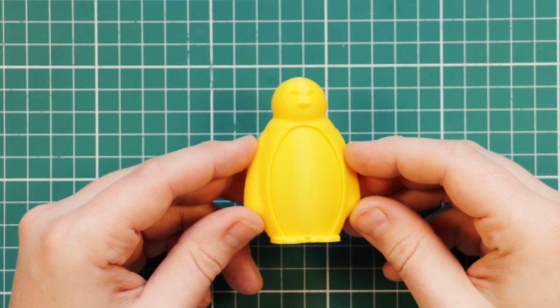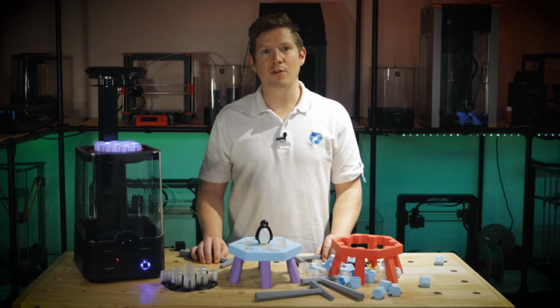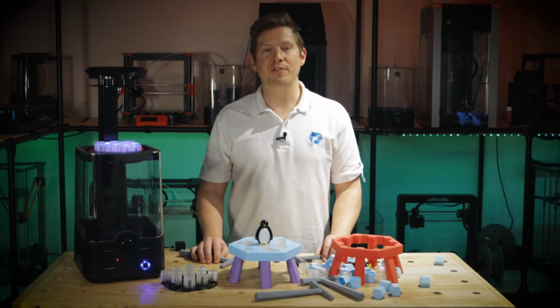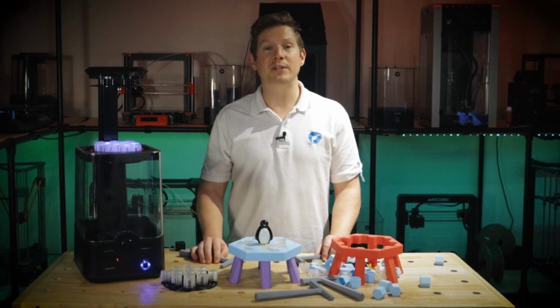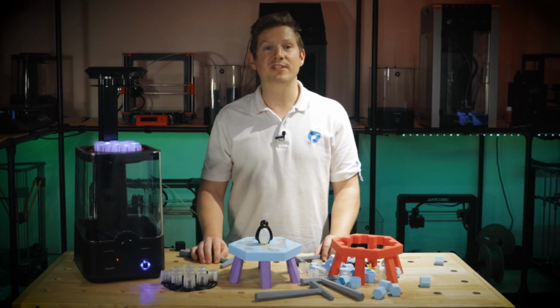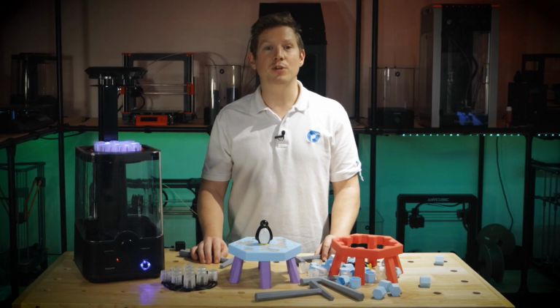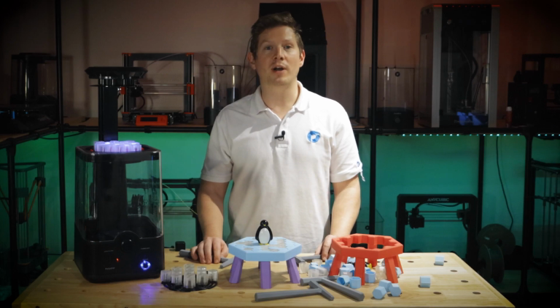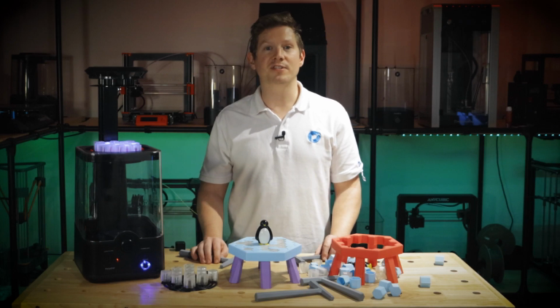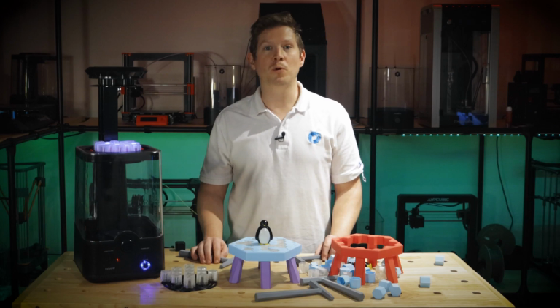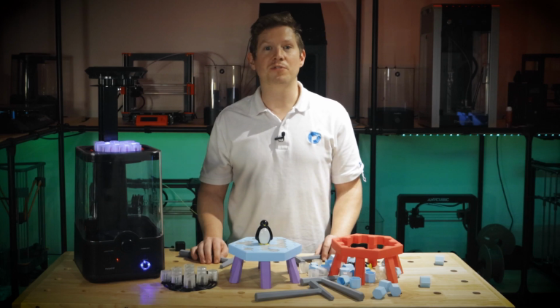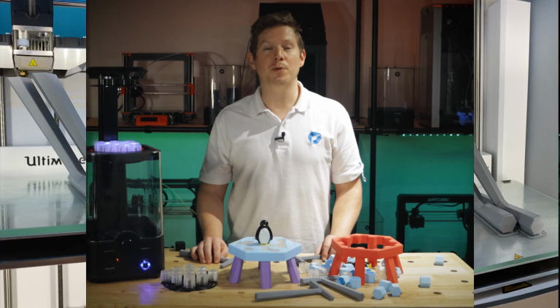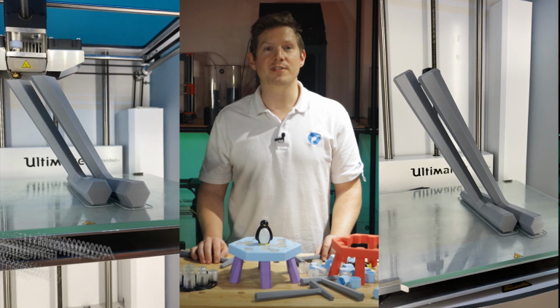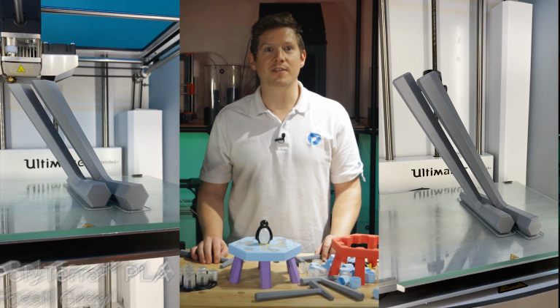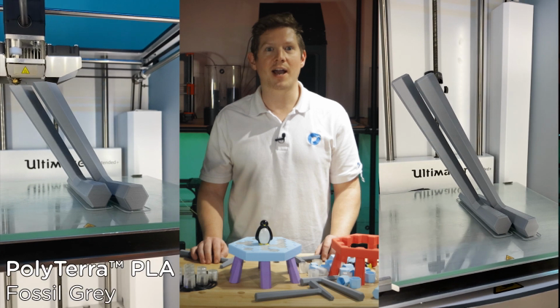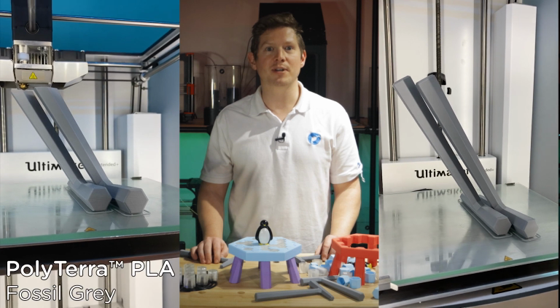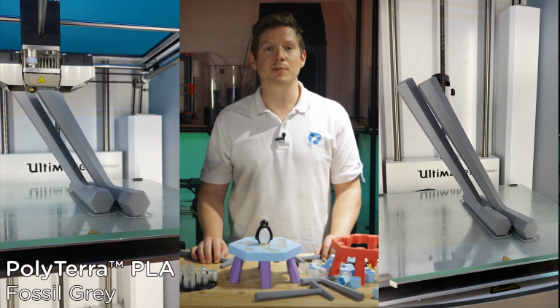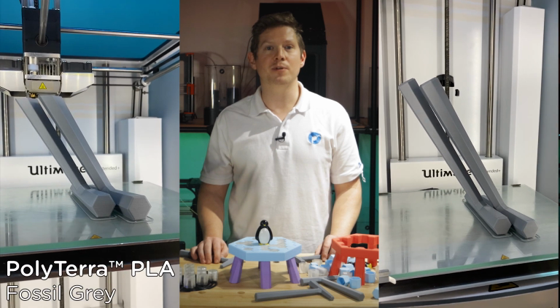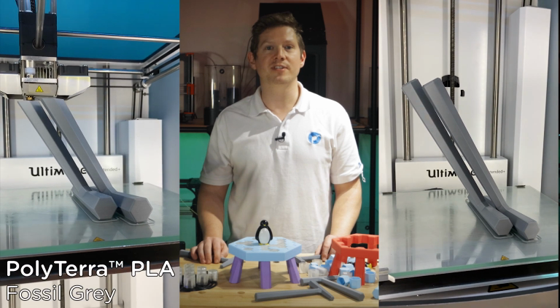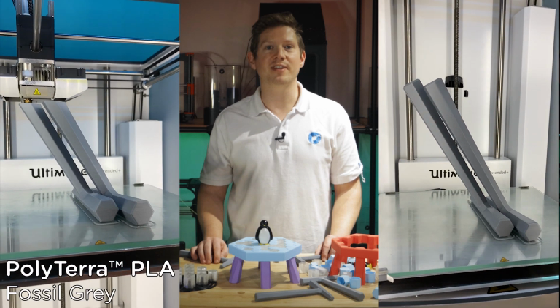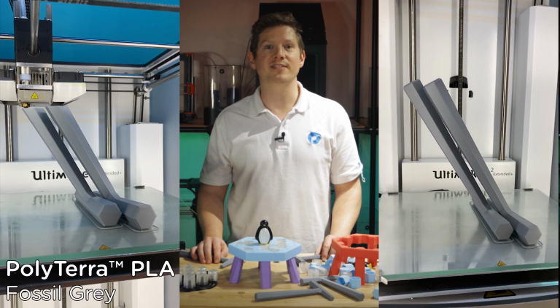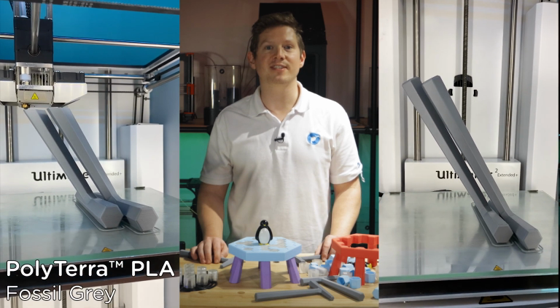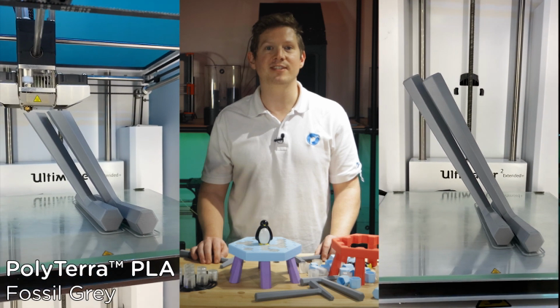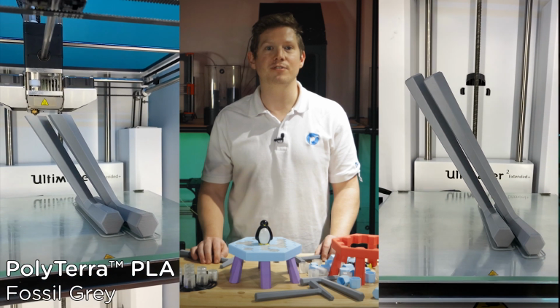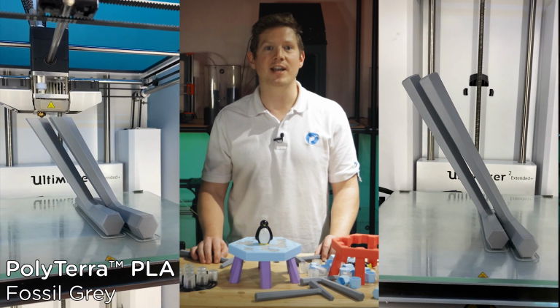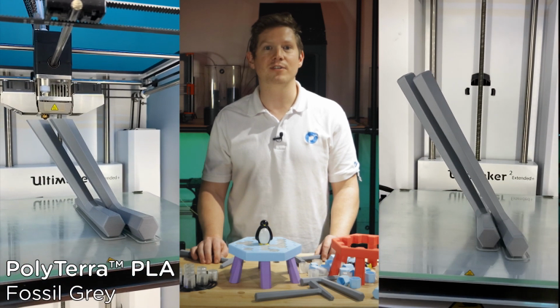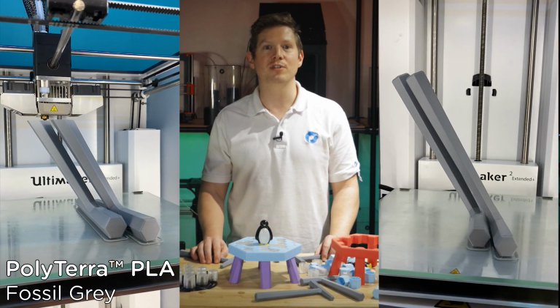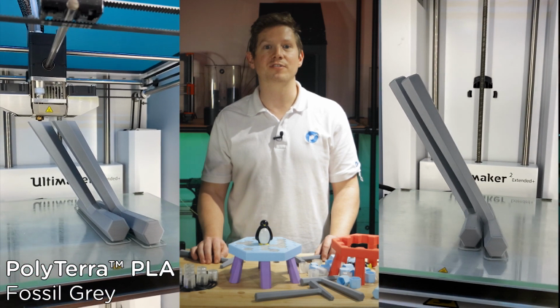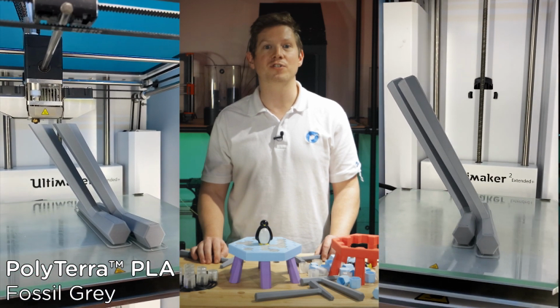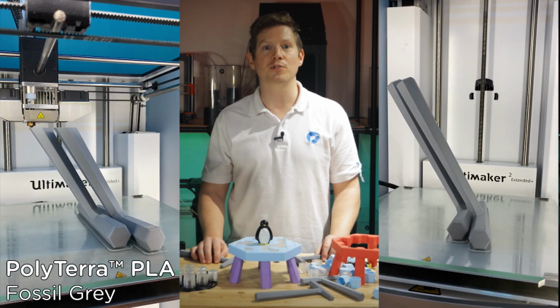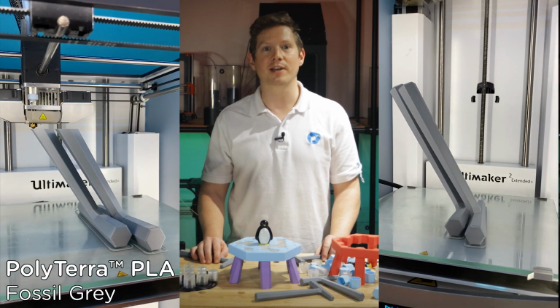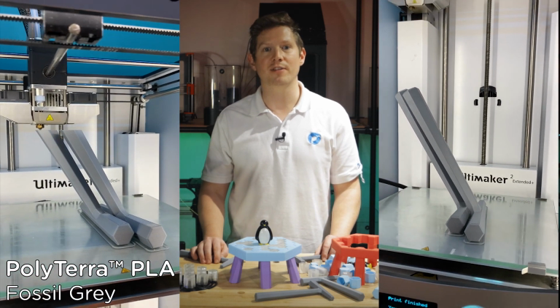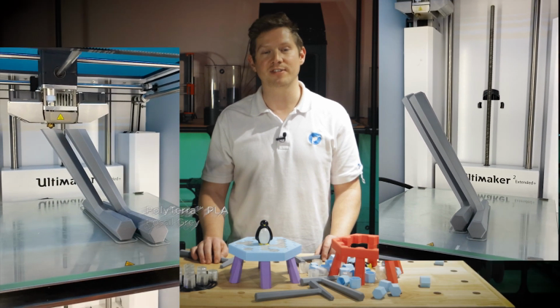None of the pieces require support to print, and the hammer can be printed at a 60 degree angle as shown like this.